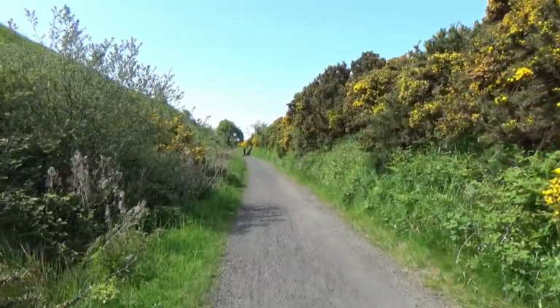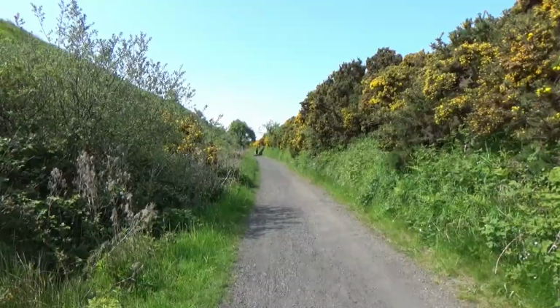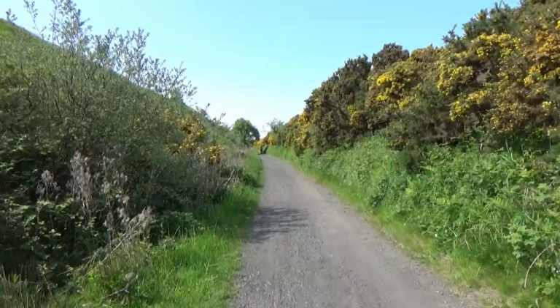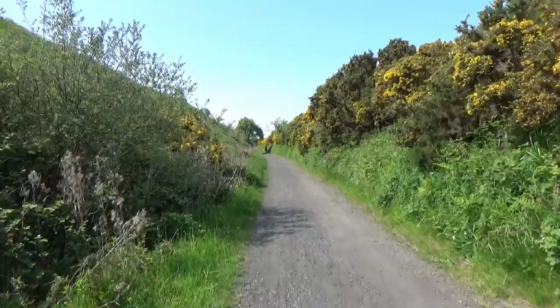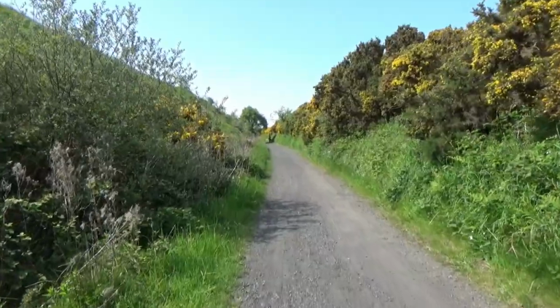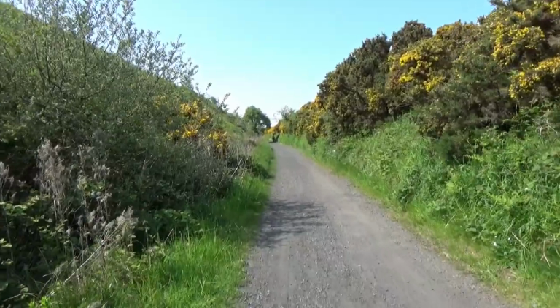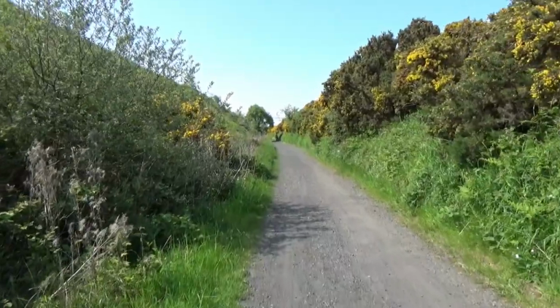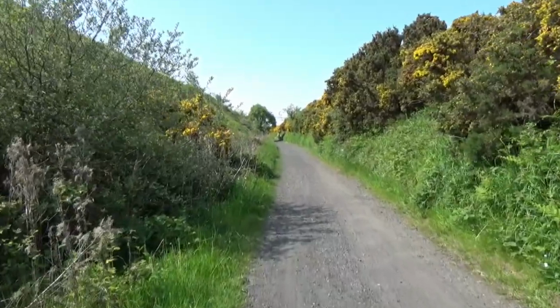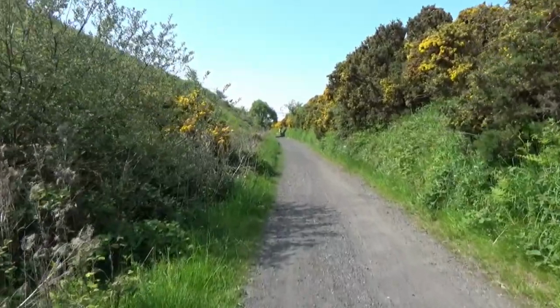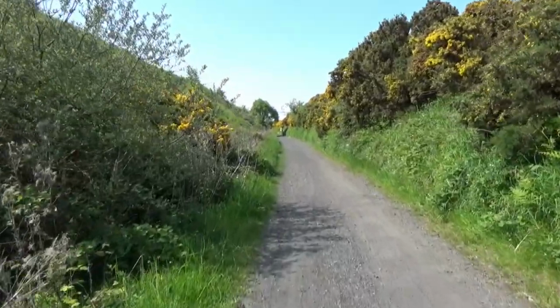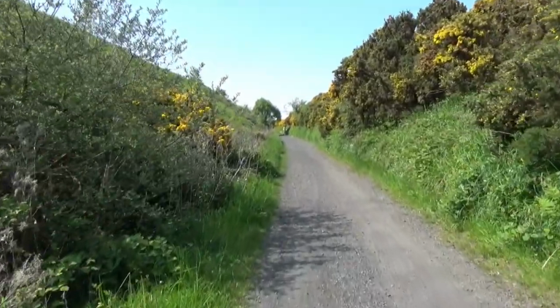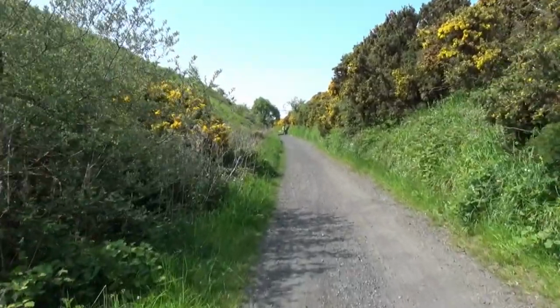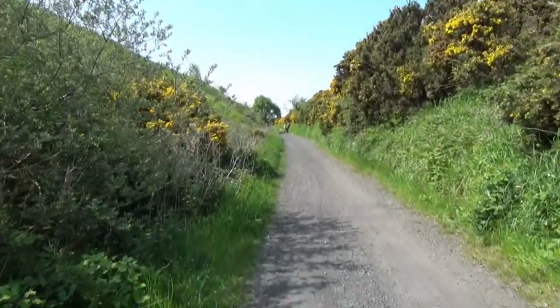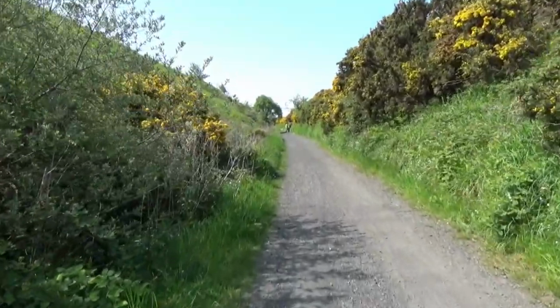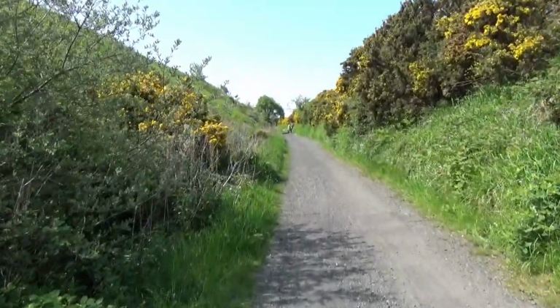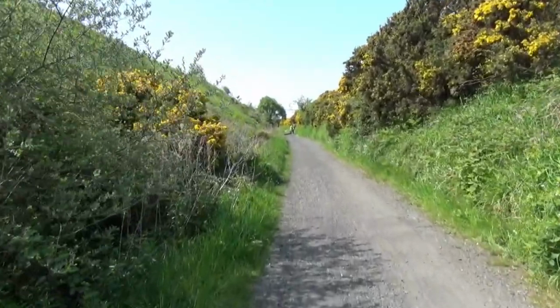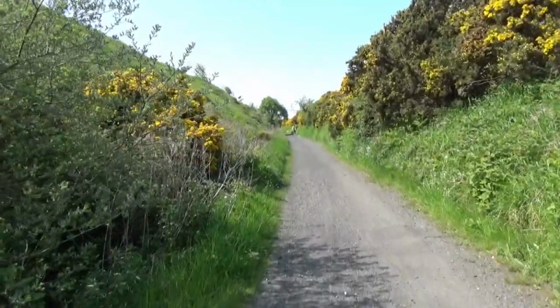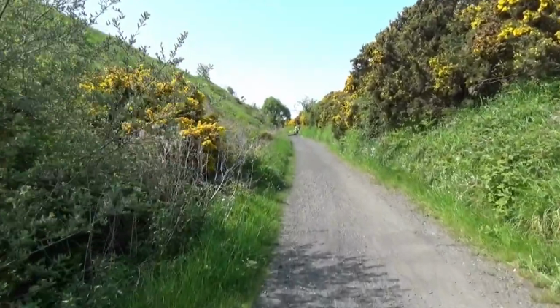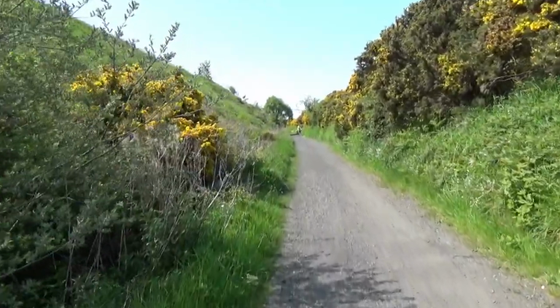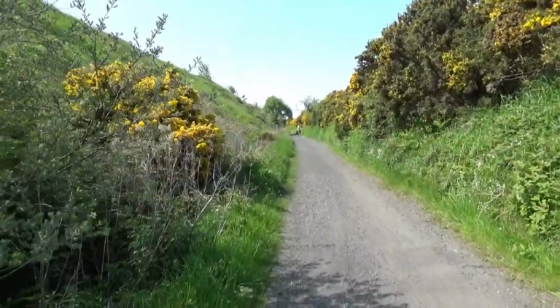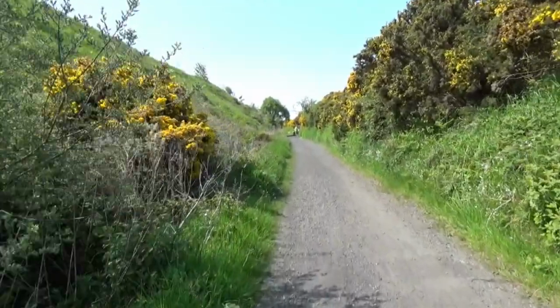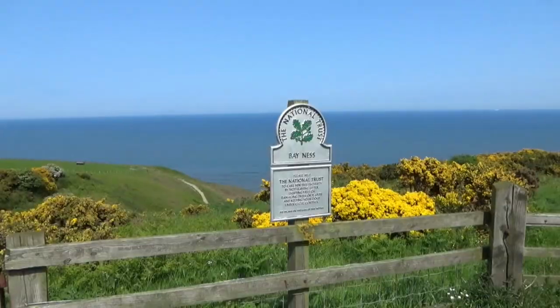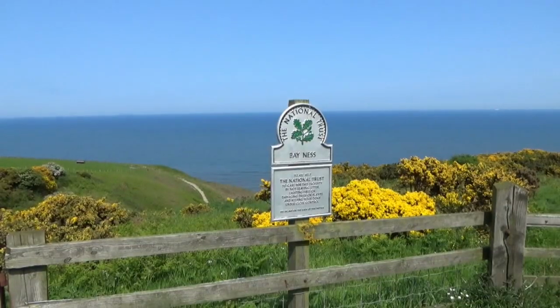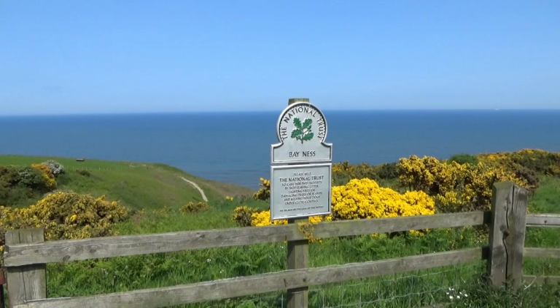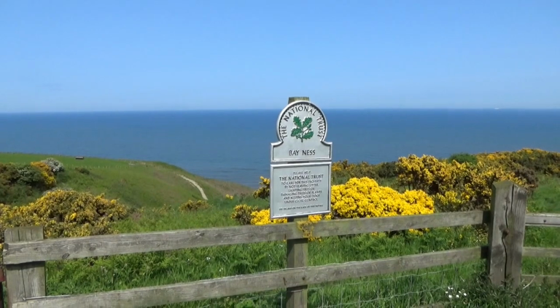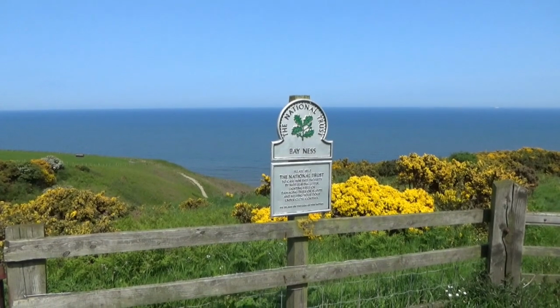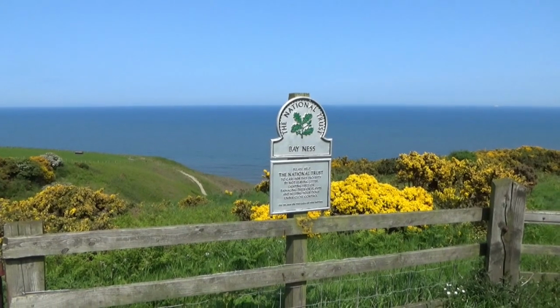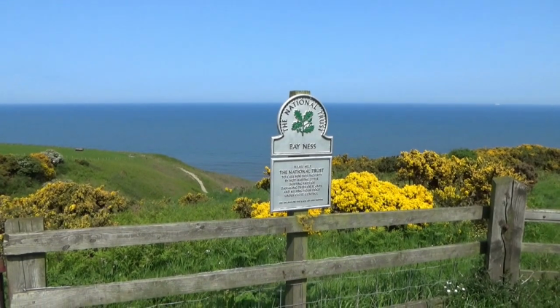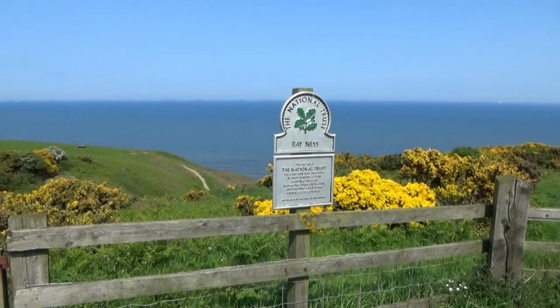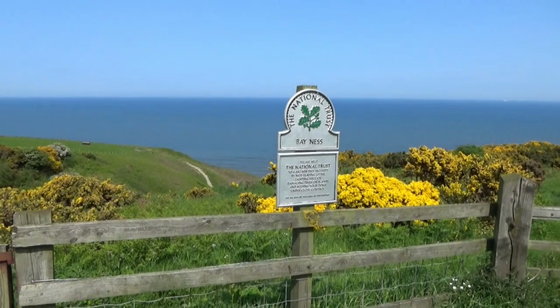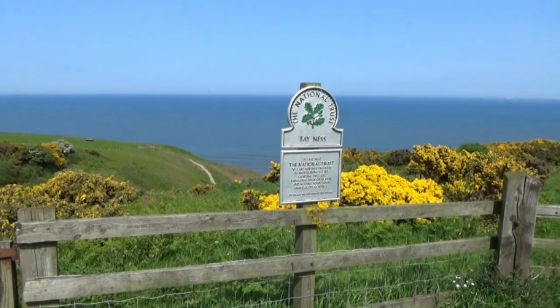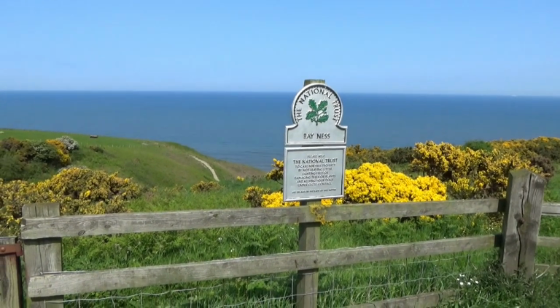Certainly a bit of a gradient on this path. I'm going down, but there's a bit of a green light.